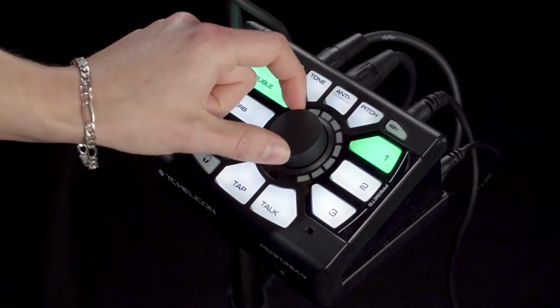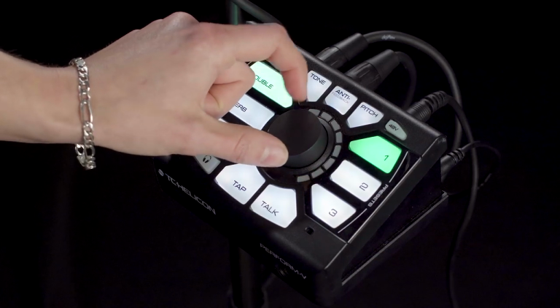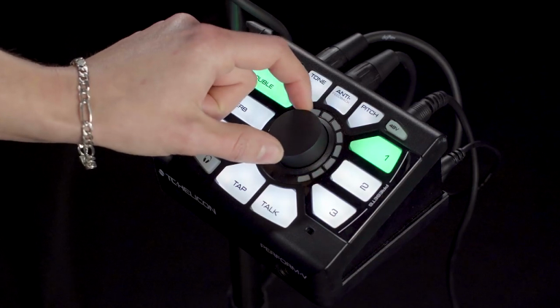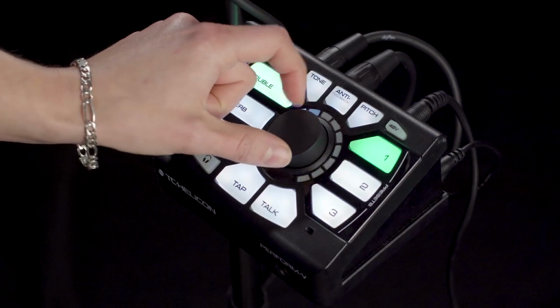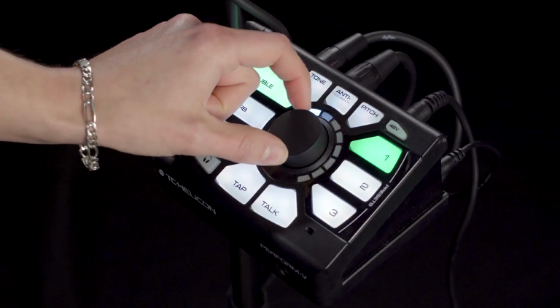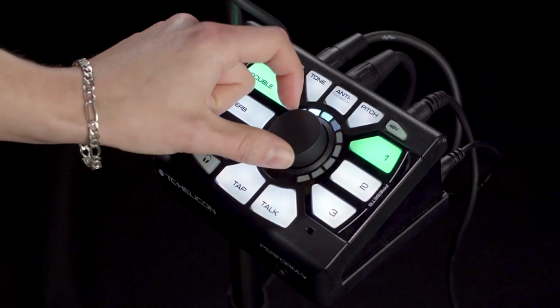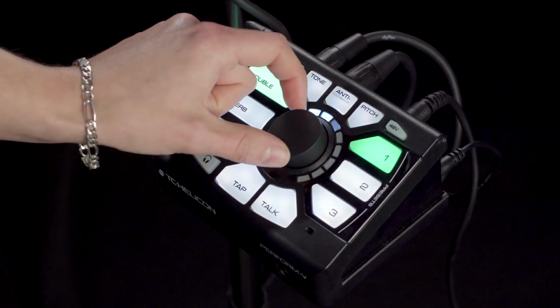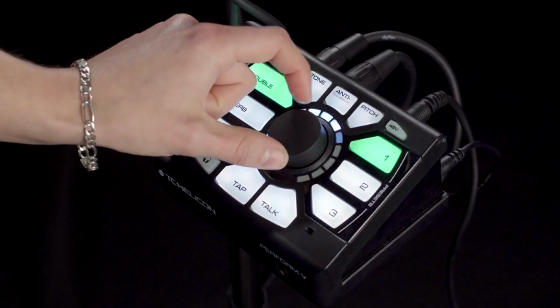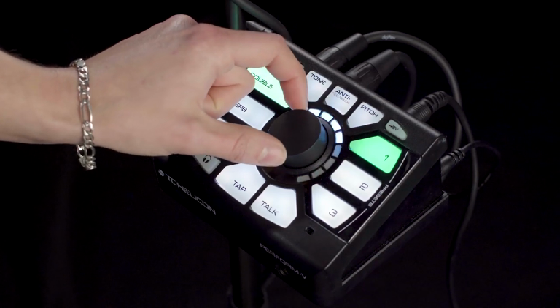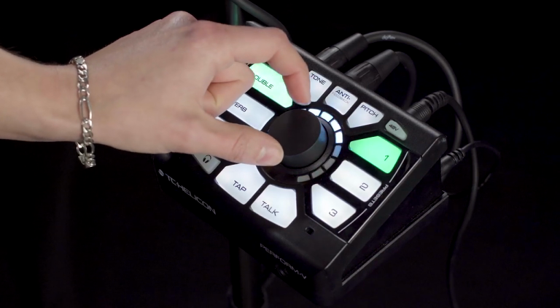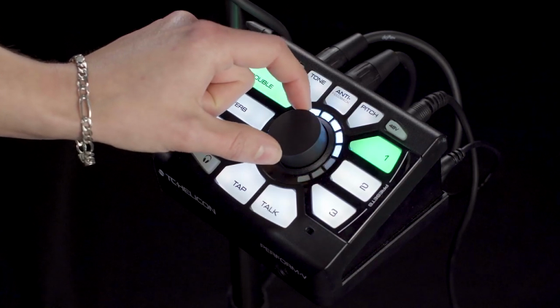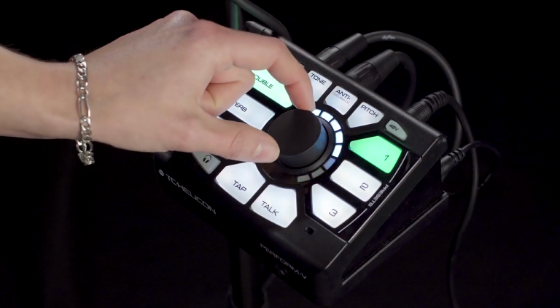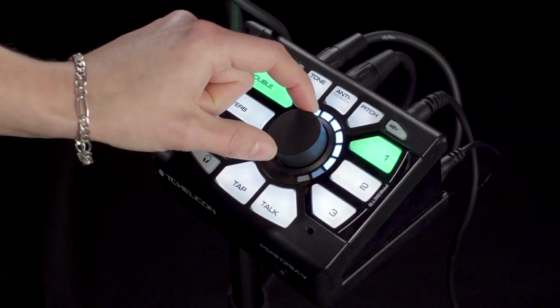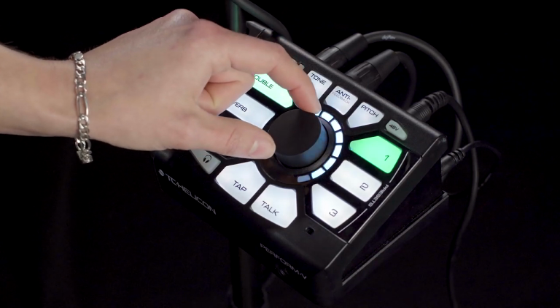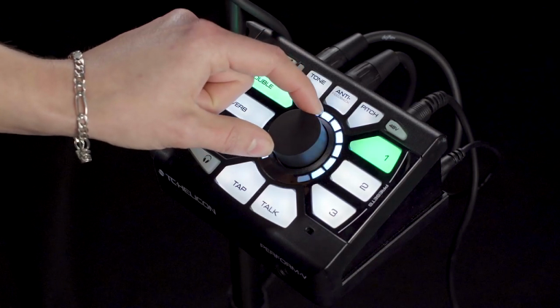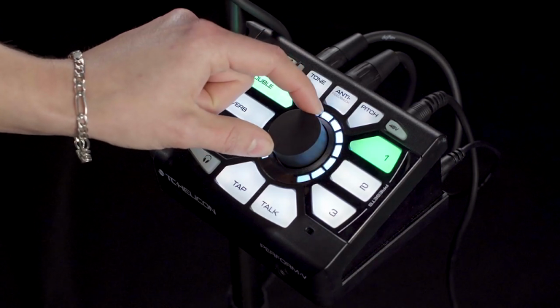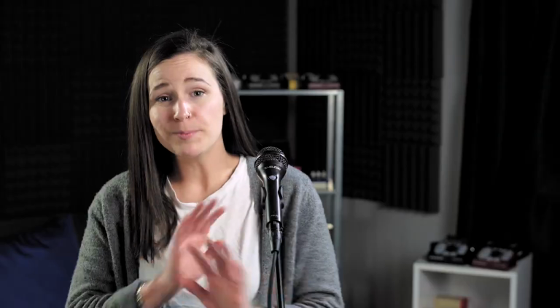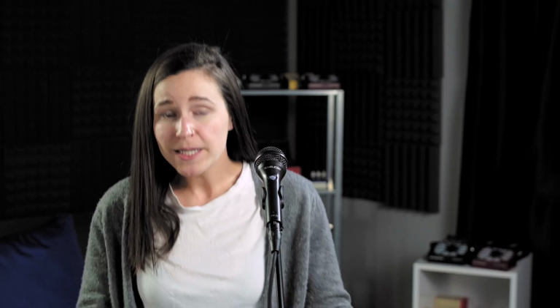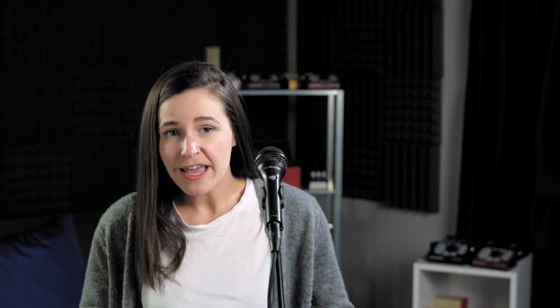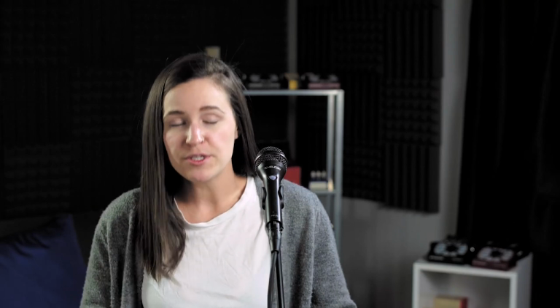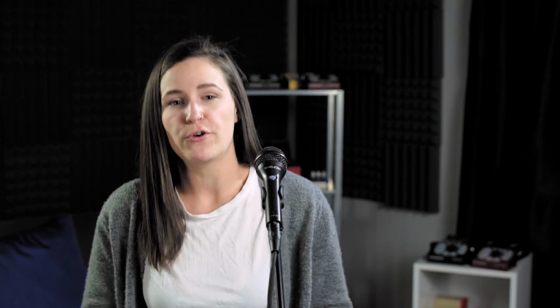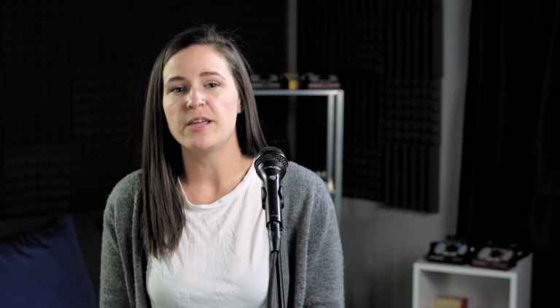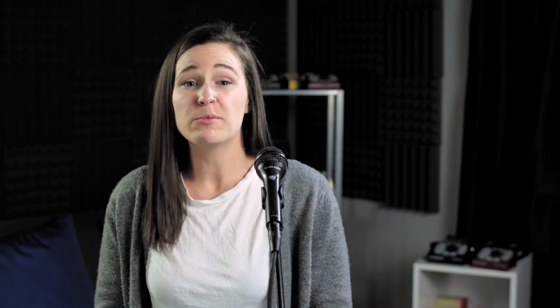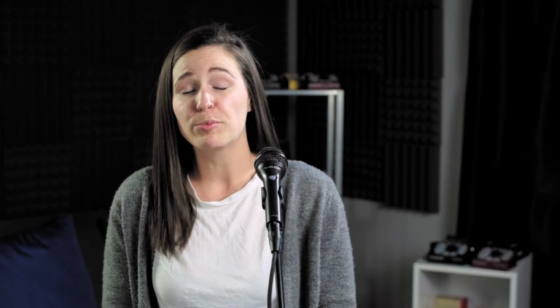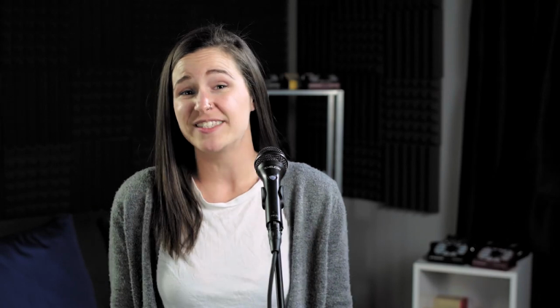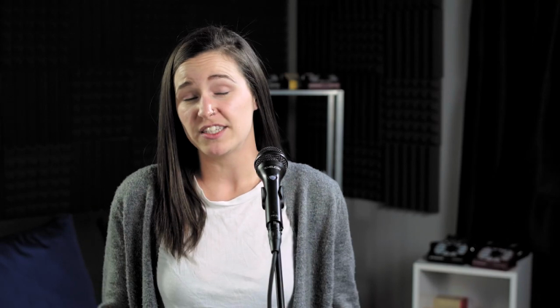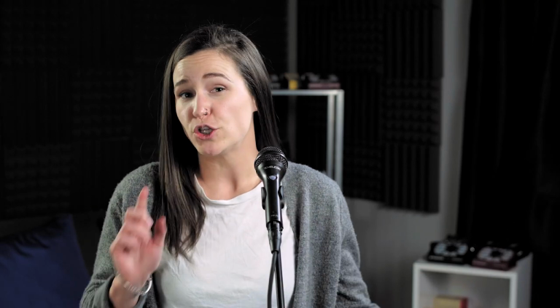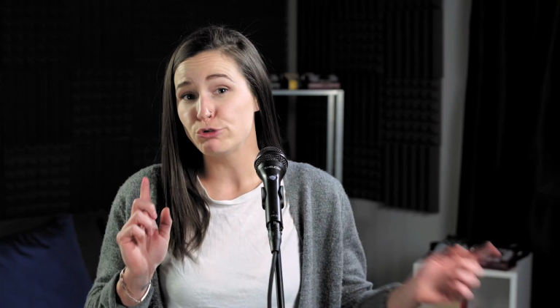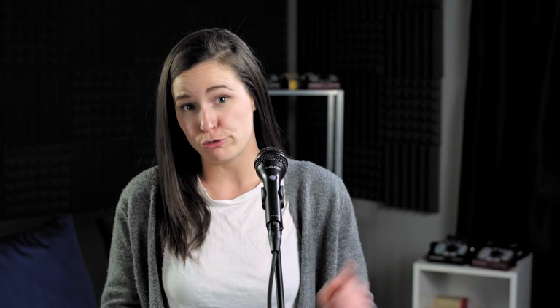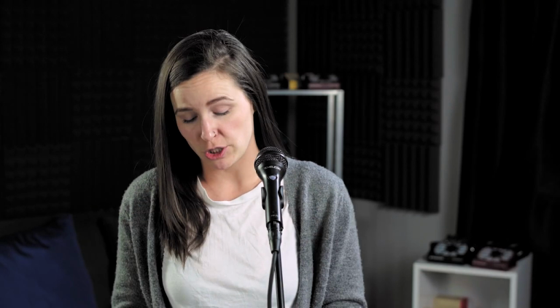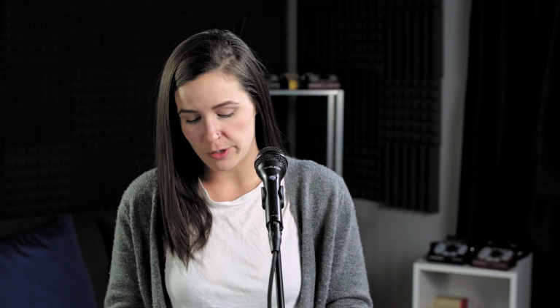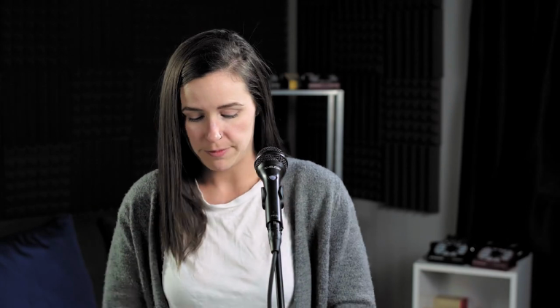Last but not least, you have the light blue ring, which as I mentioned before, is completely empty for any beamable presets that you choose to load in.